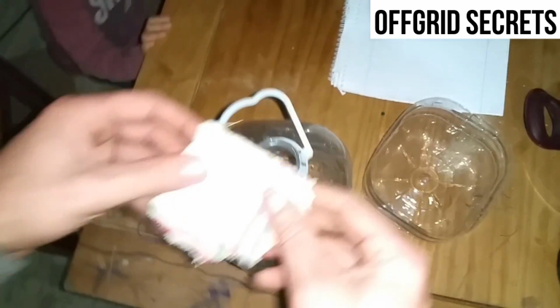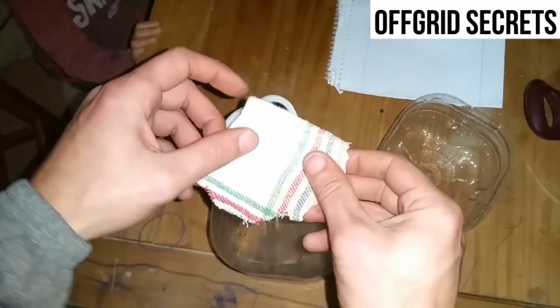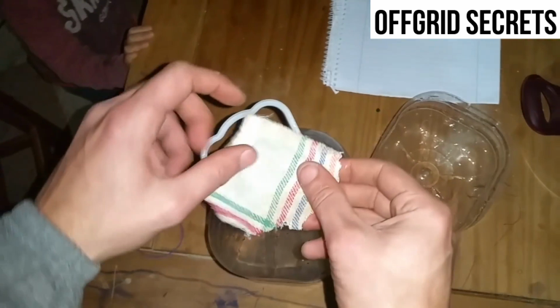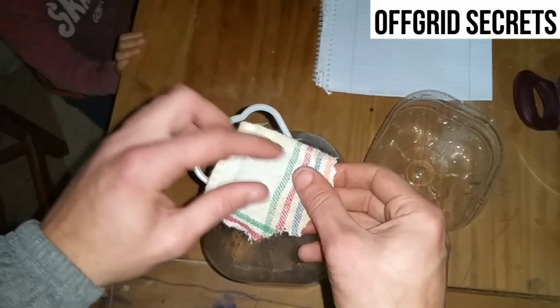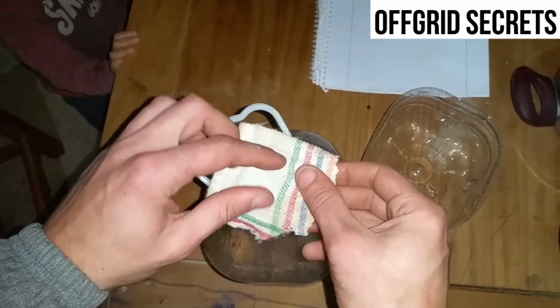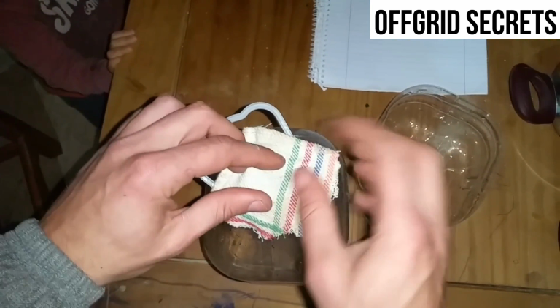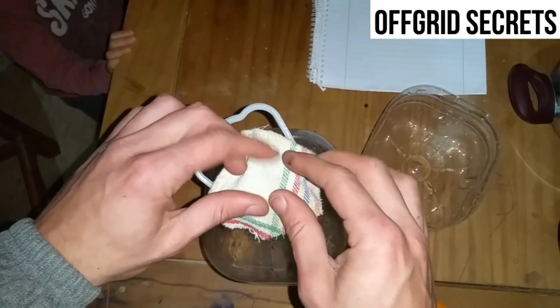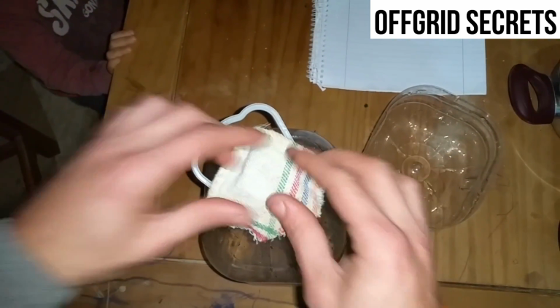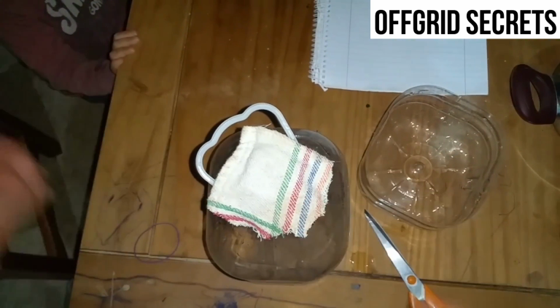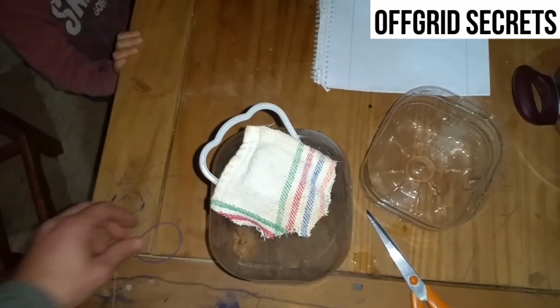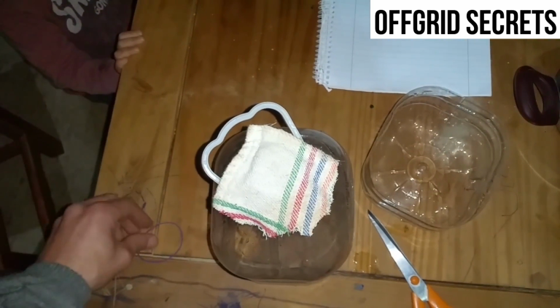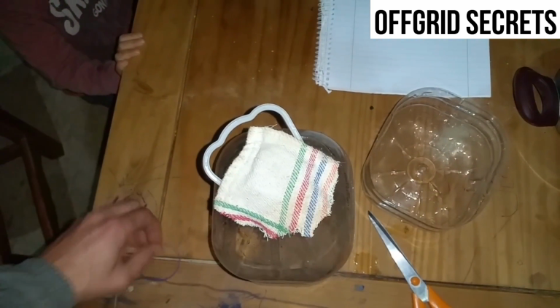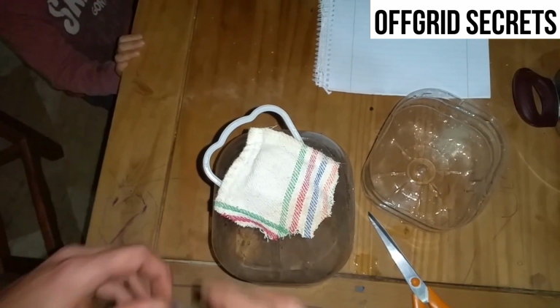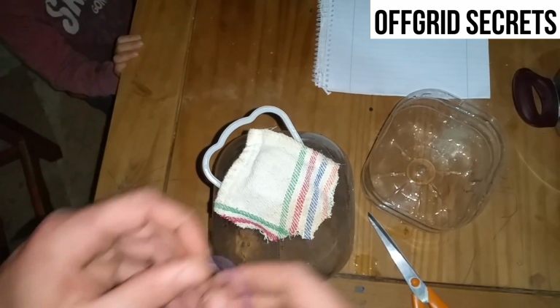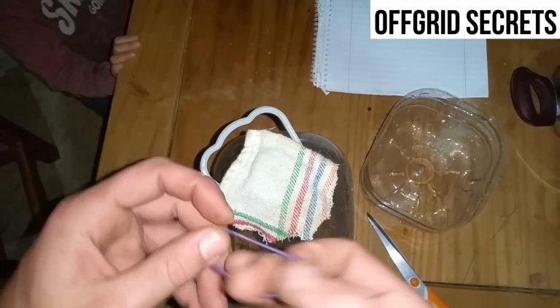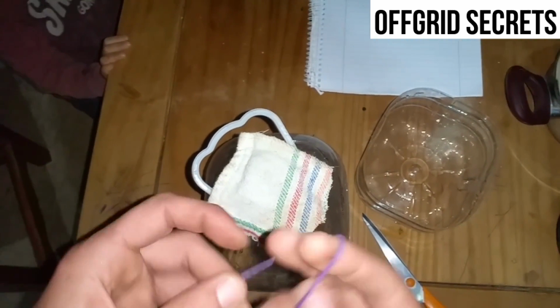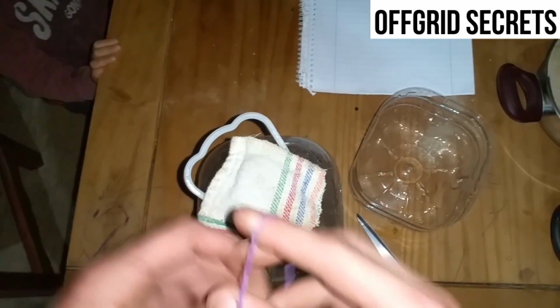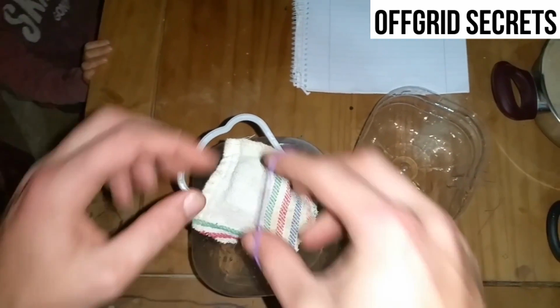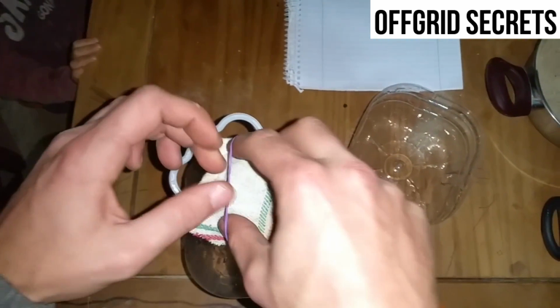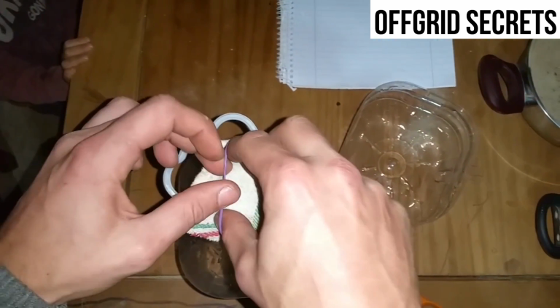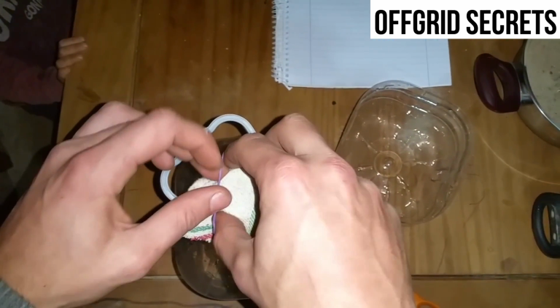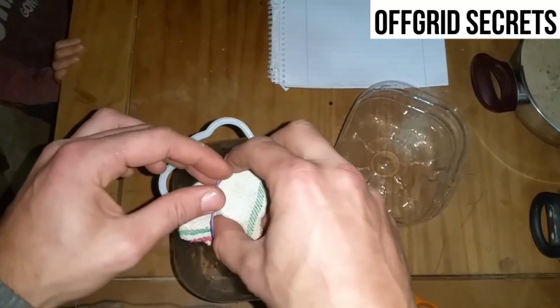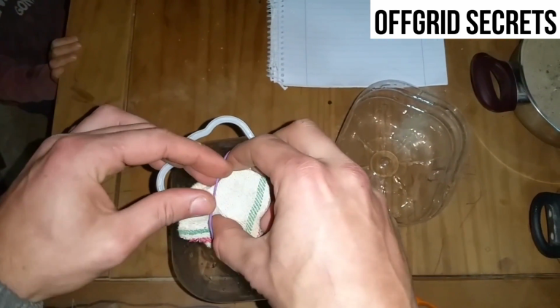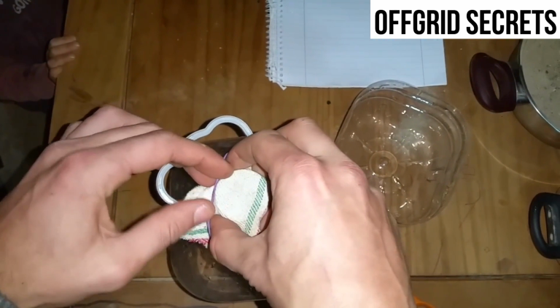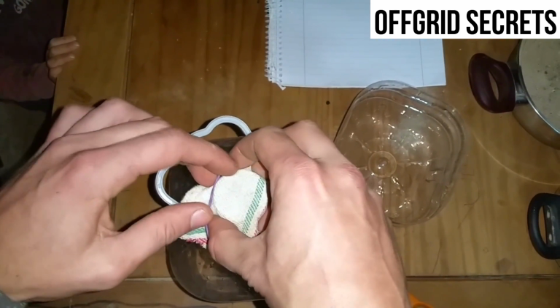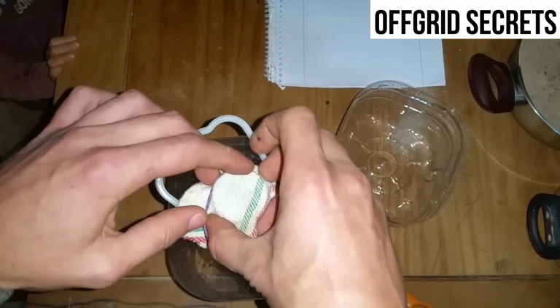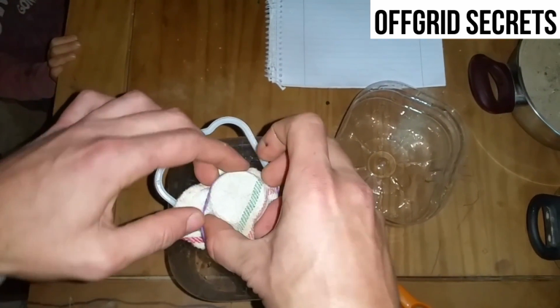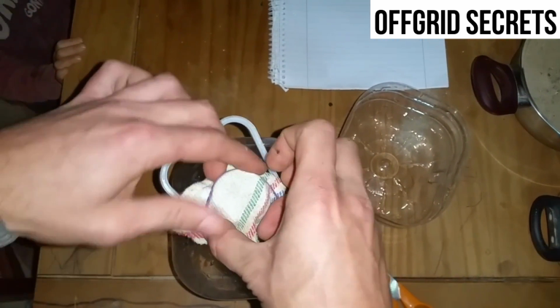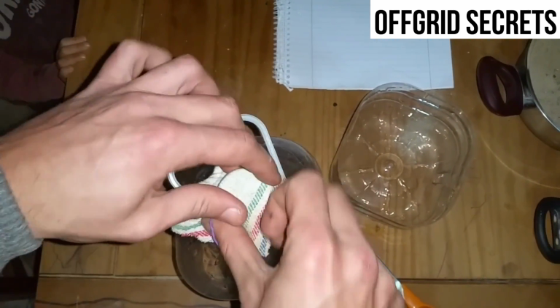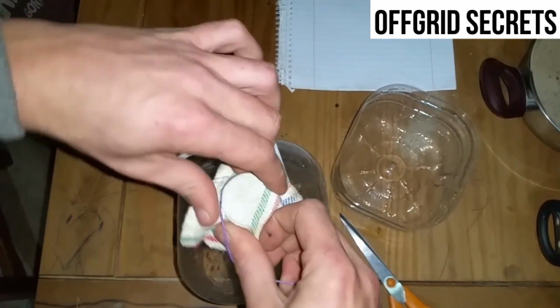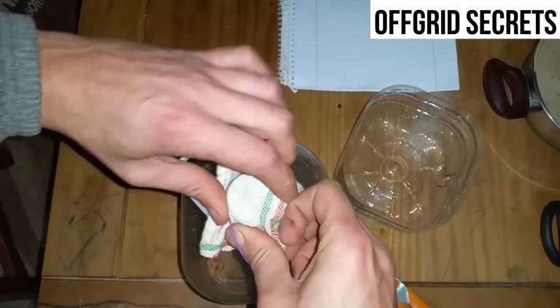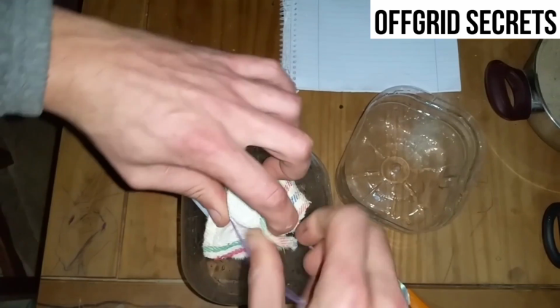Next step, we're going to put the cloth on here. Make sure it's on tight.